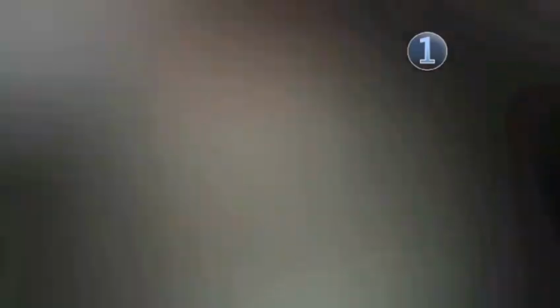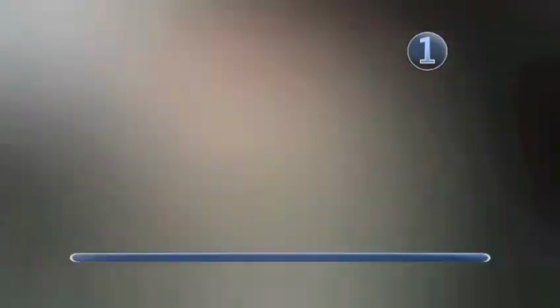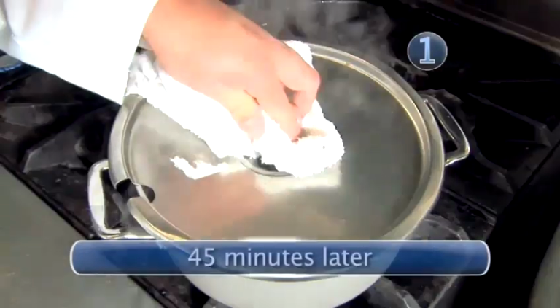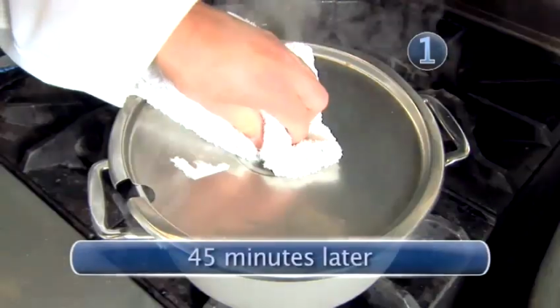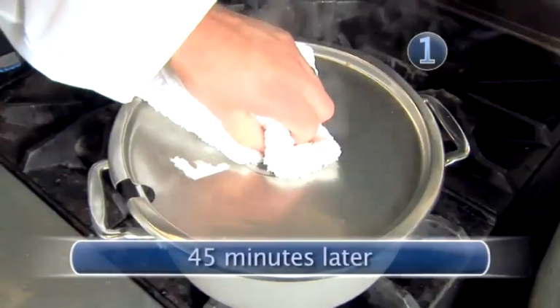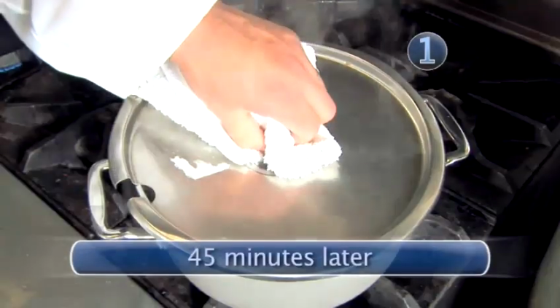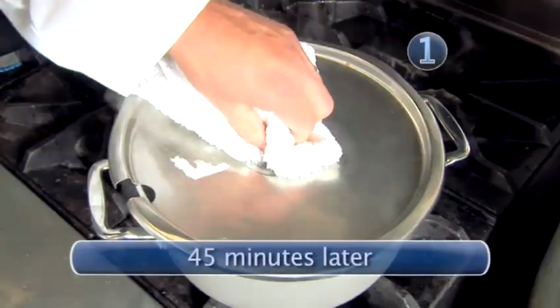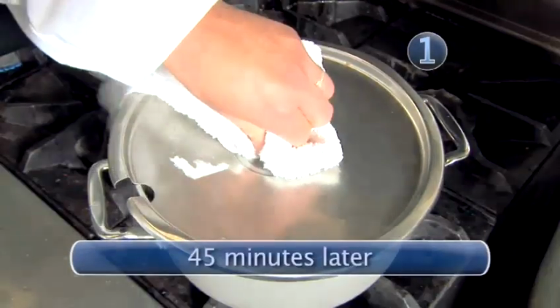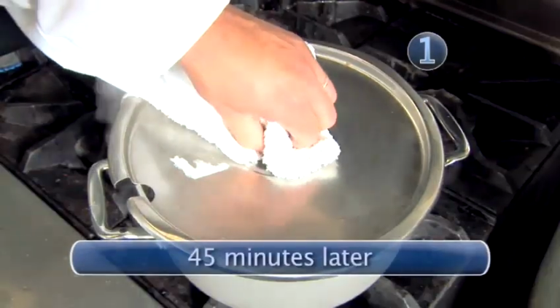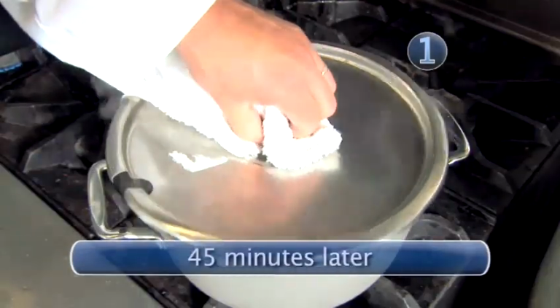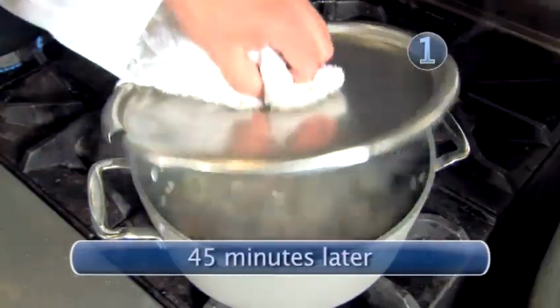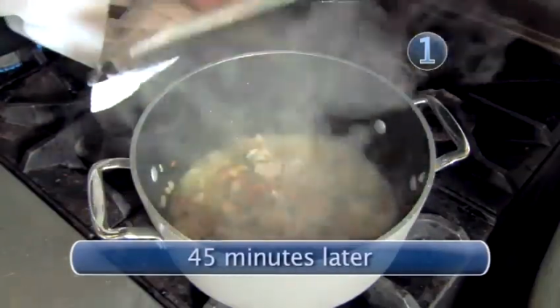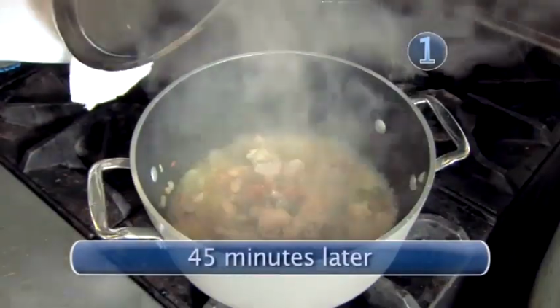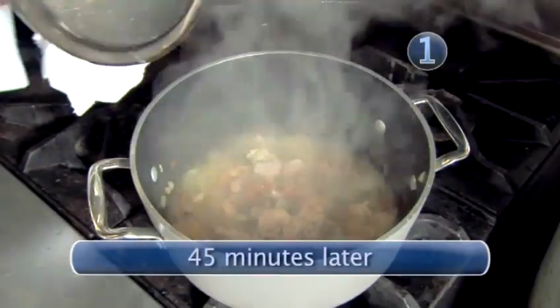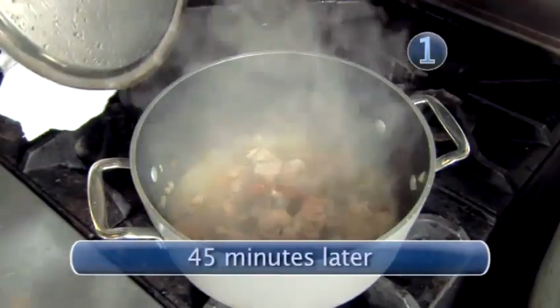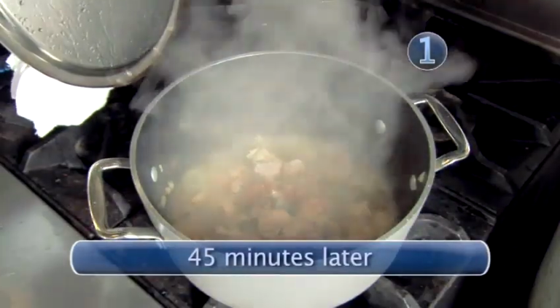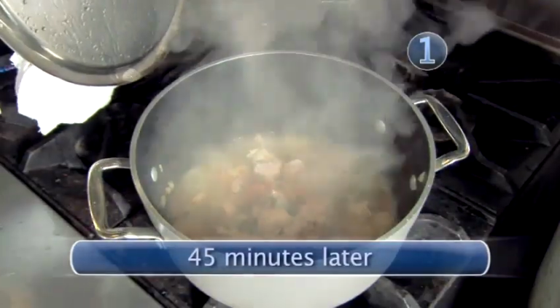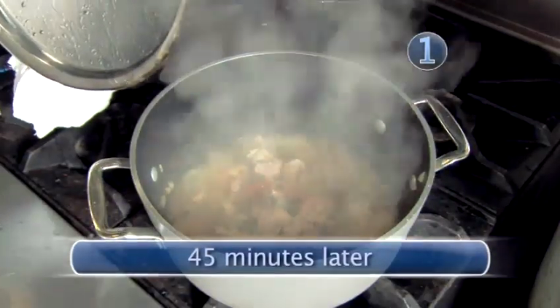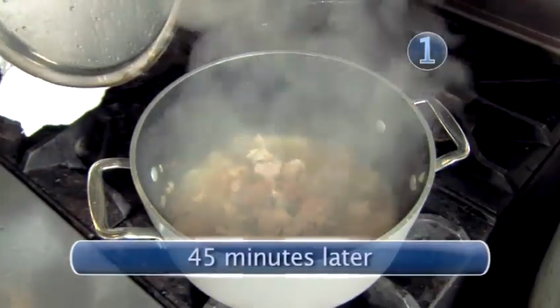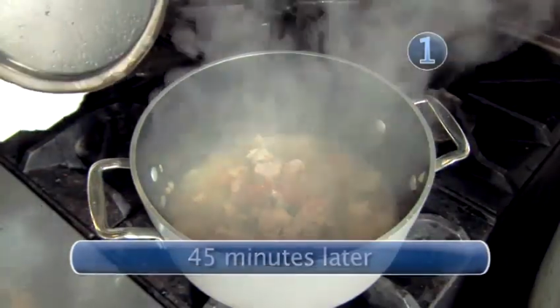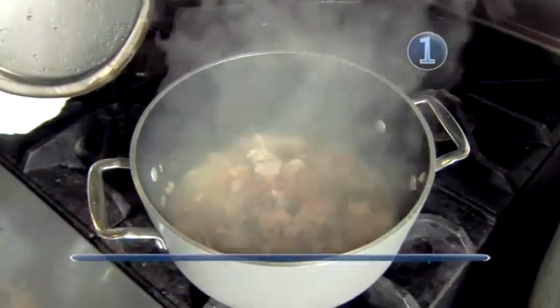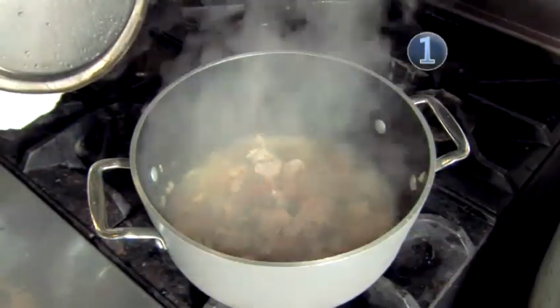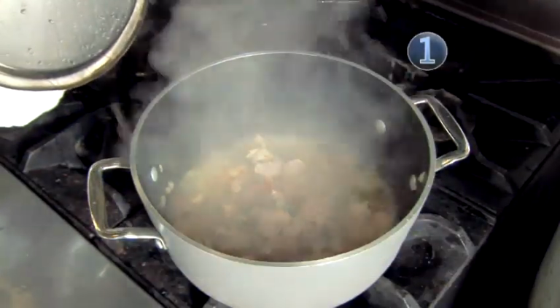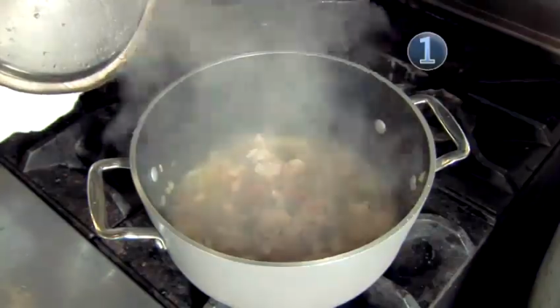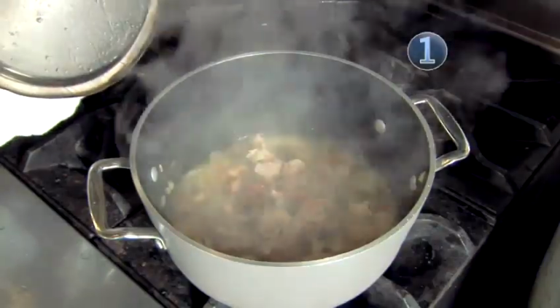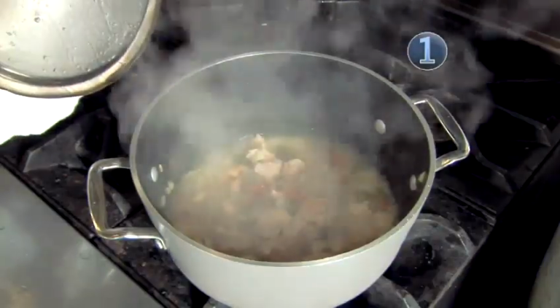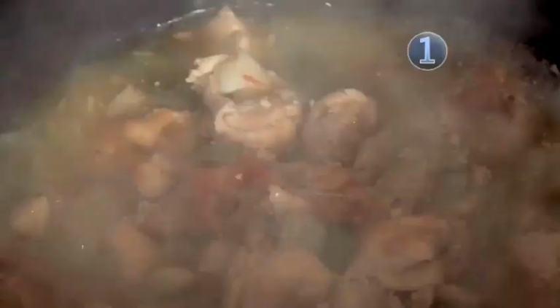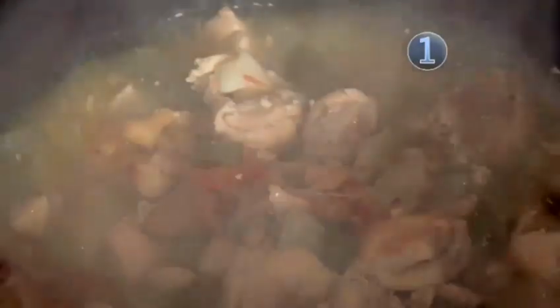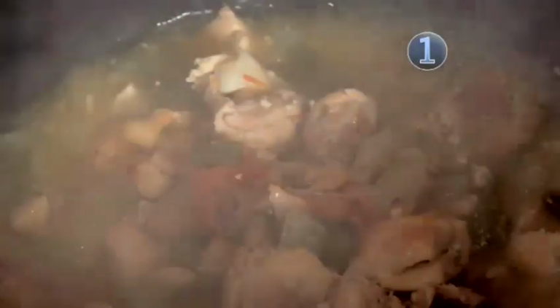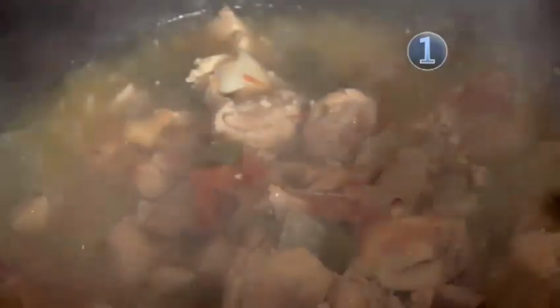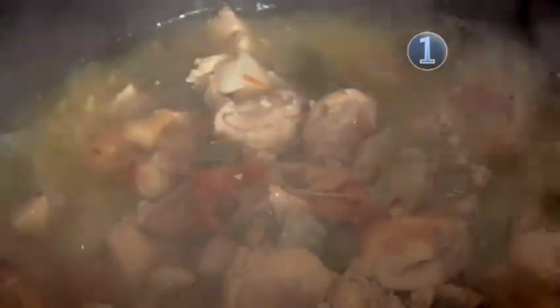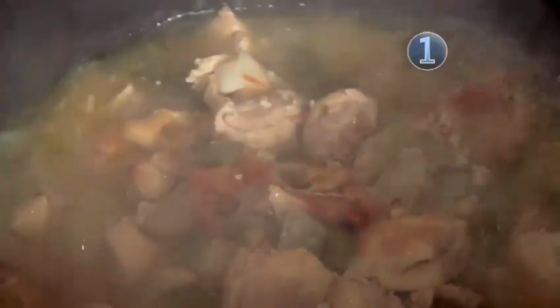Let's check the chicken now. It's been here for 45 minutes. It looks great.